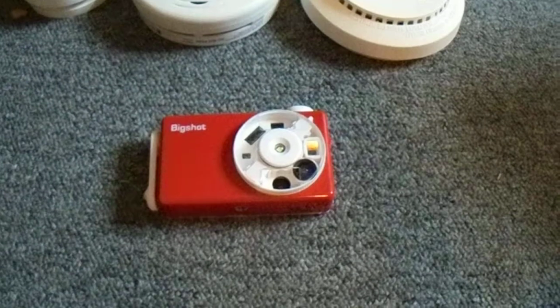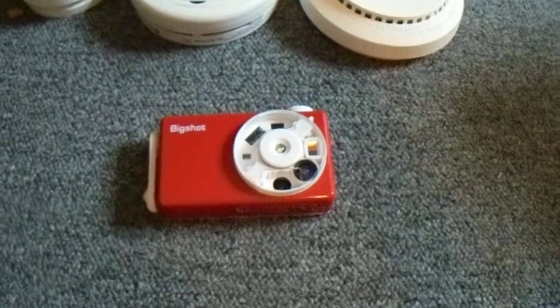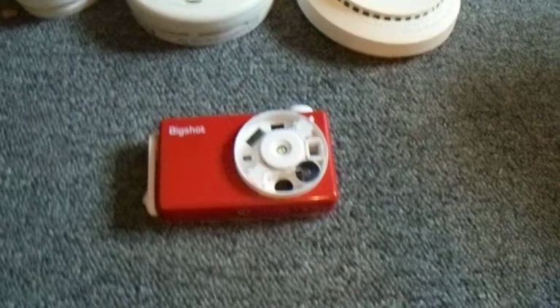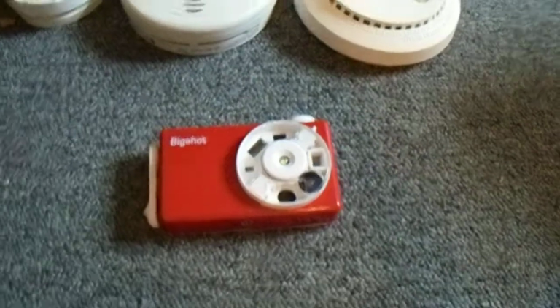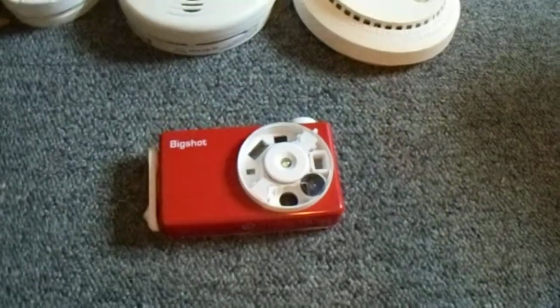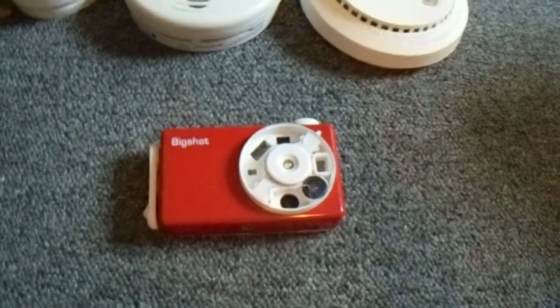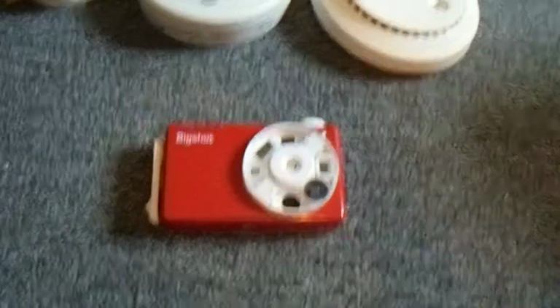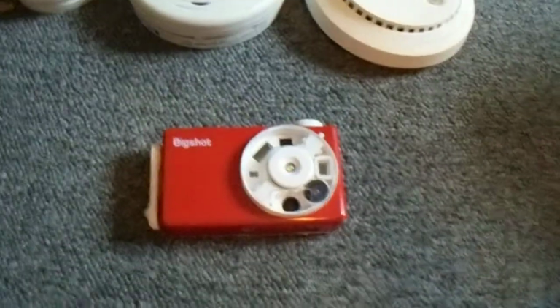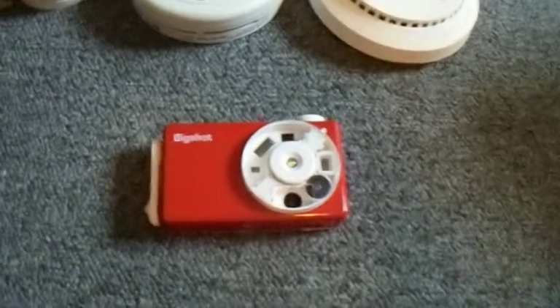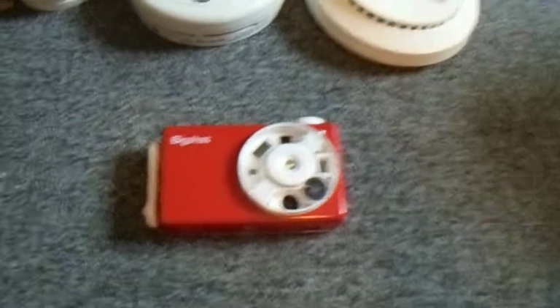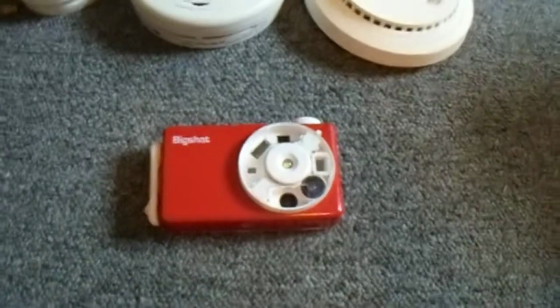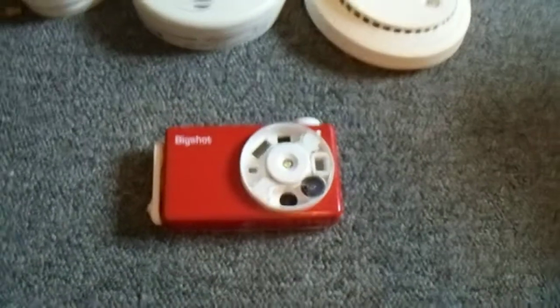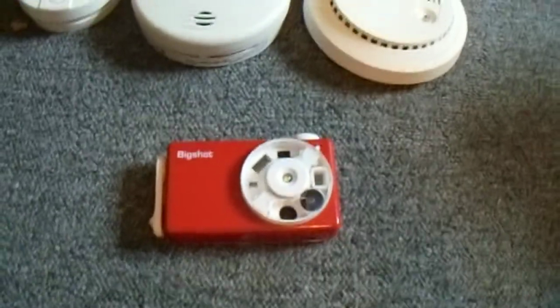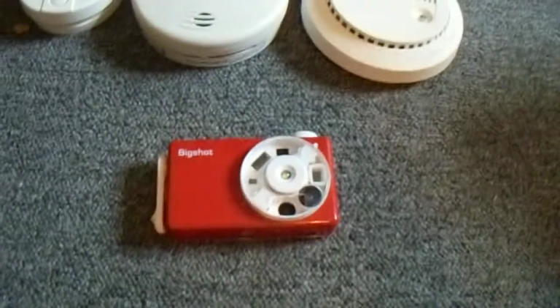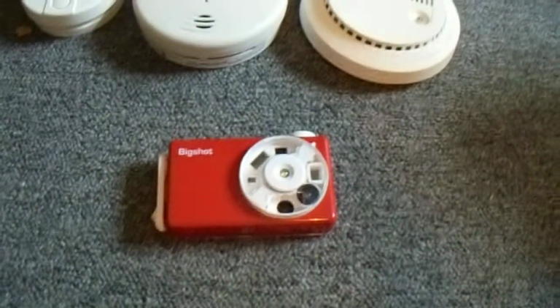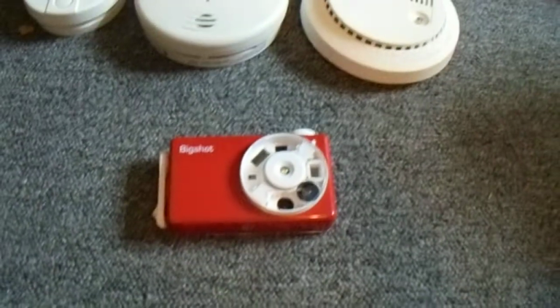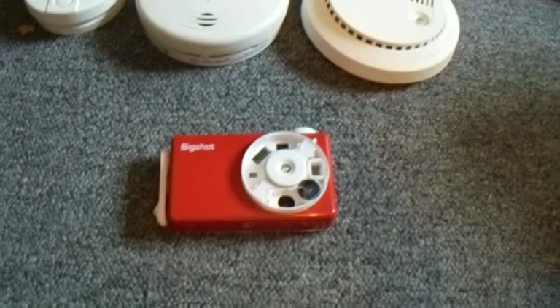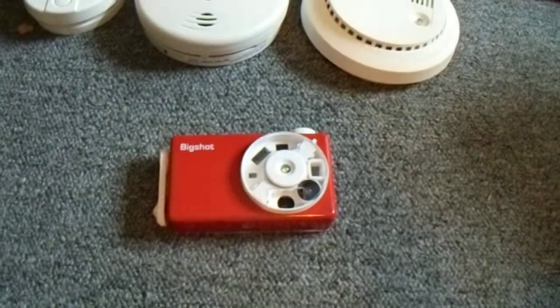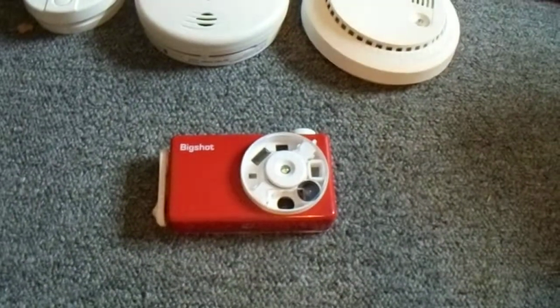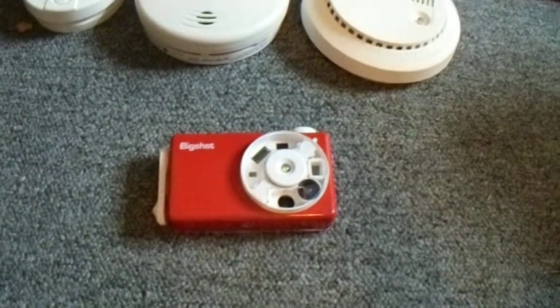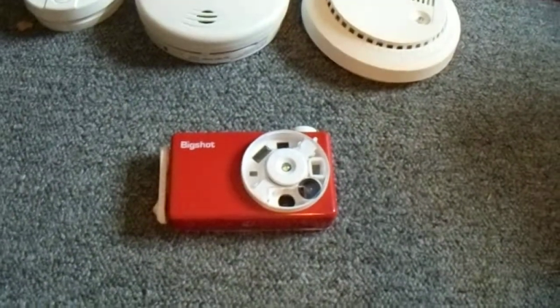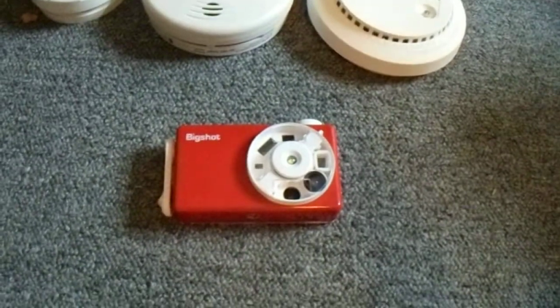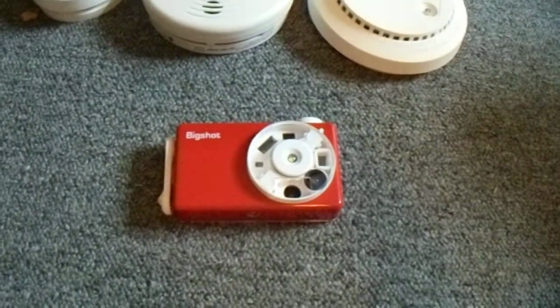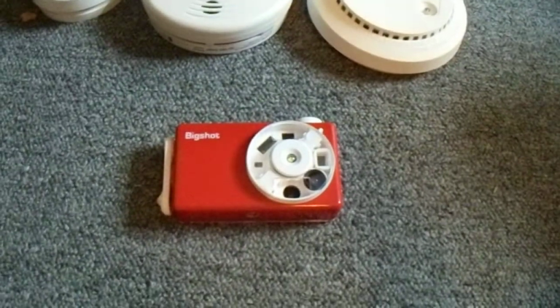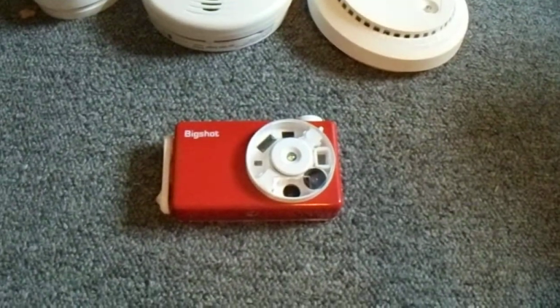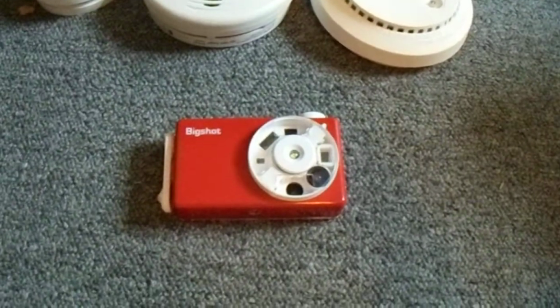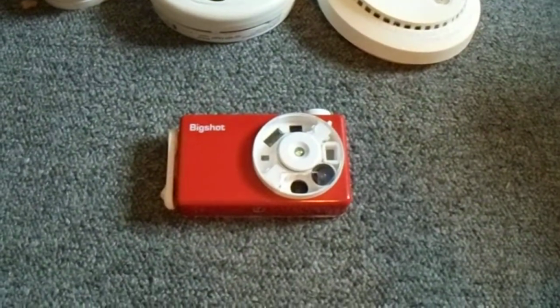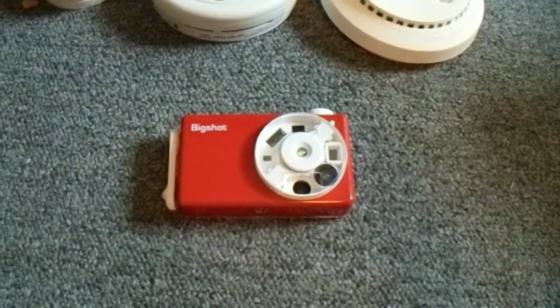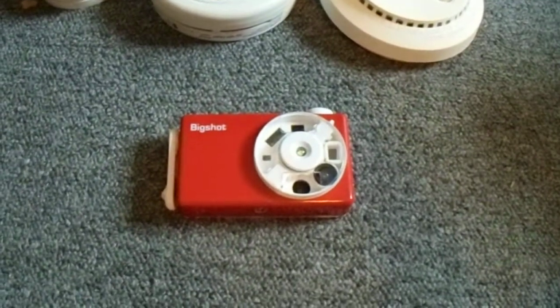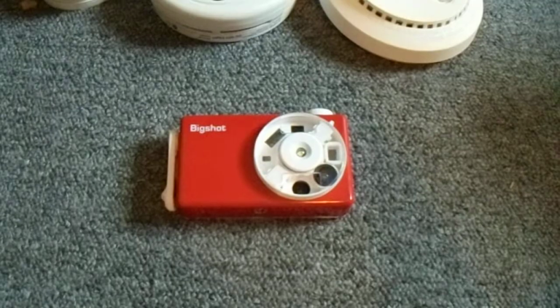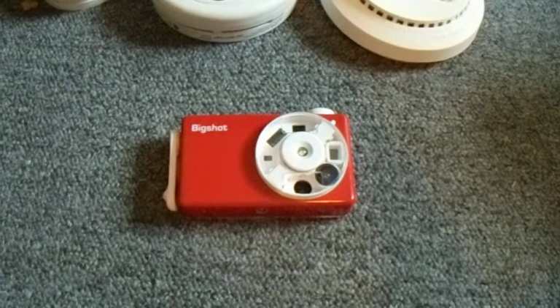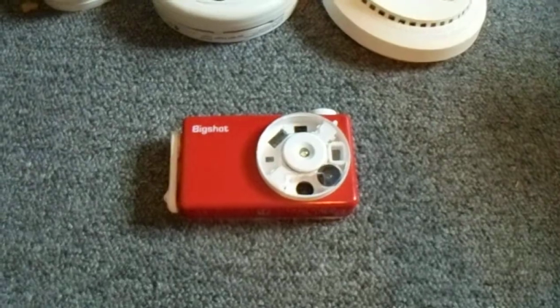Hey guys, it's FantaFans47 here to show you some new stuff that I got over the last few days.